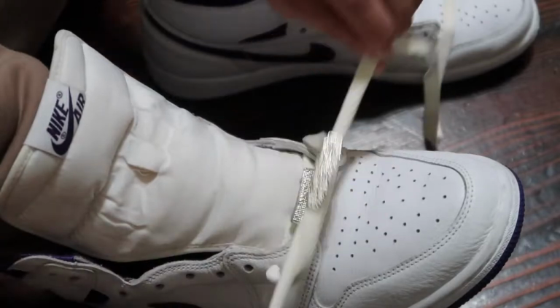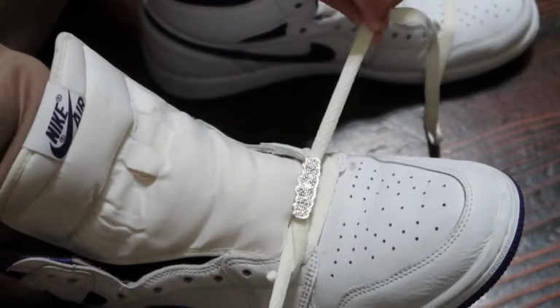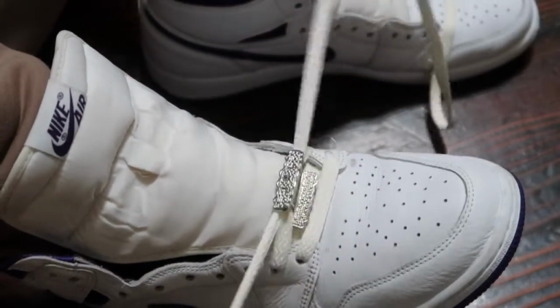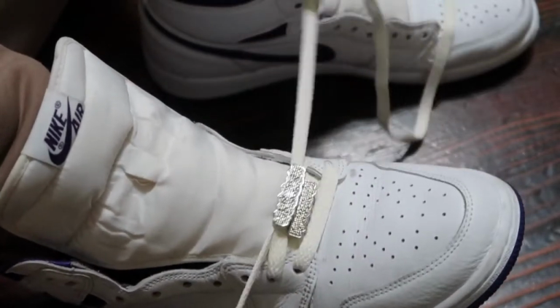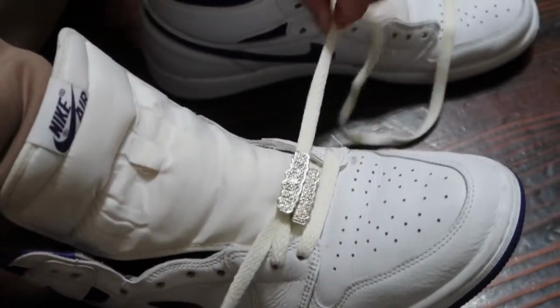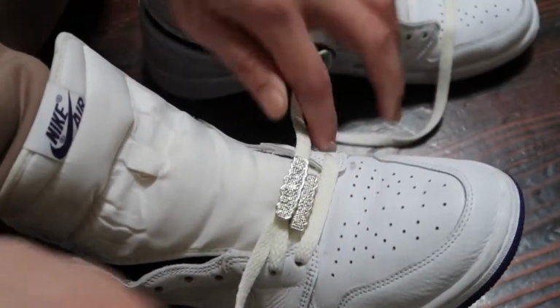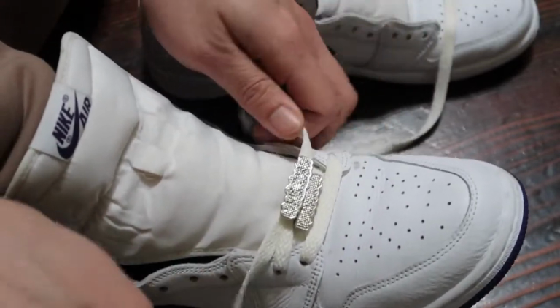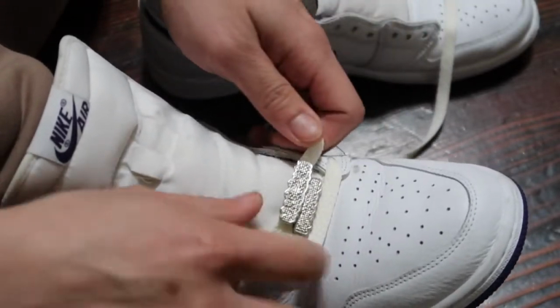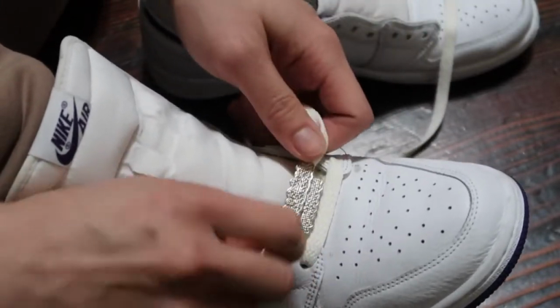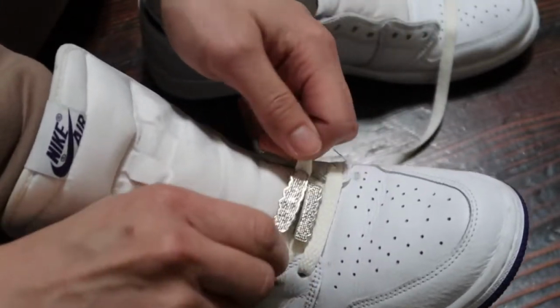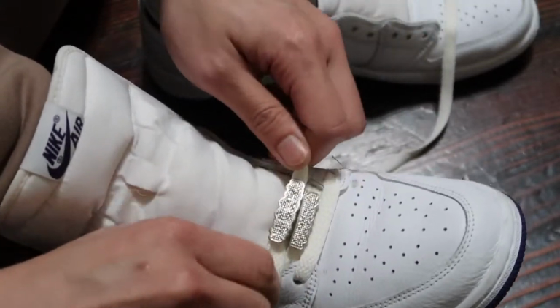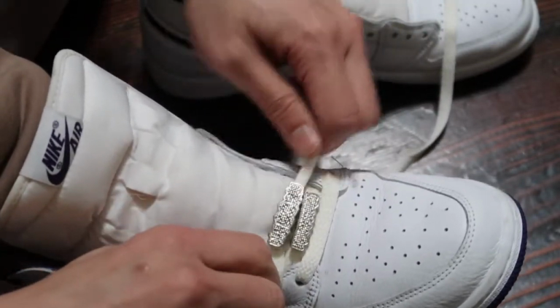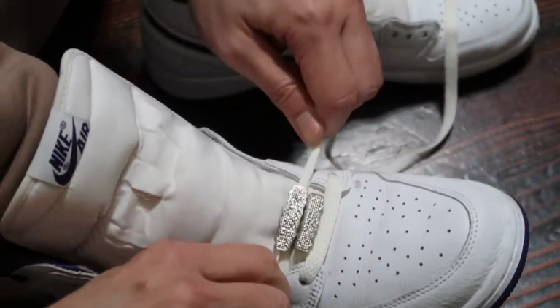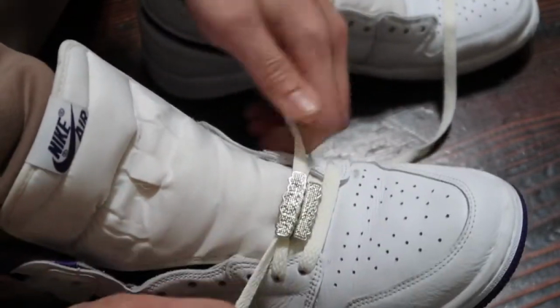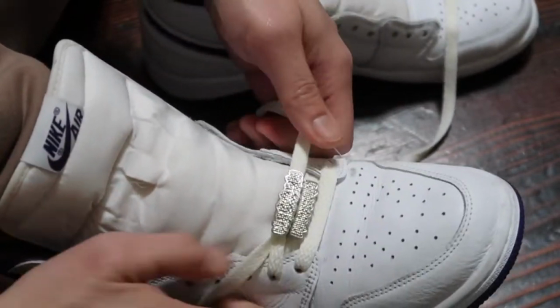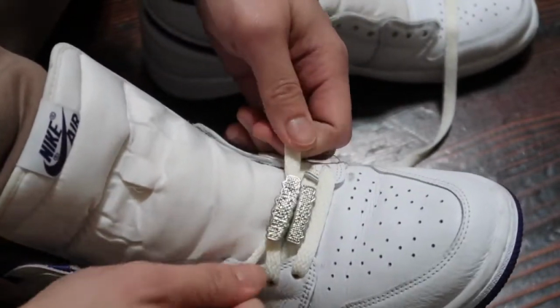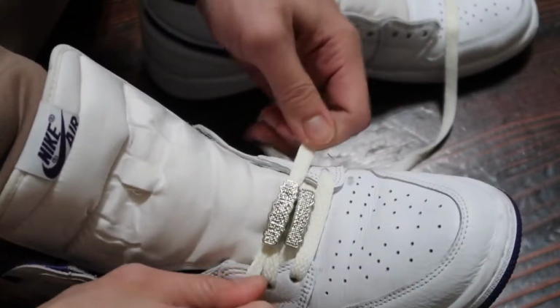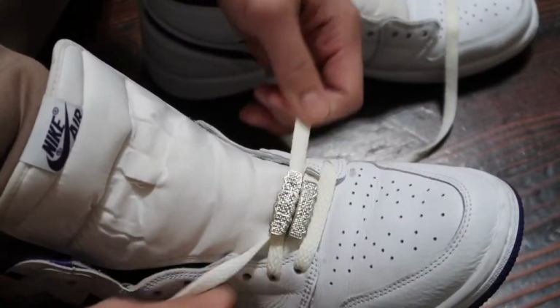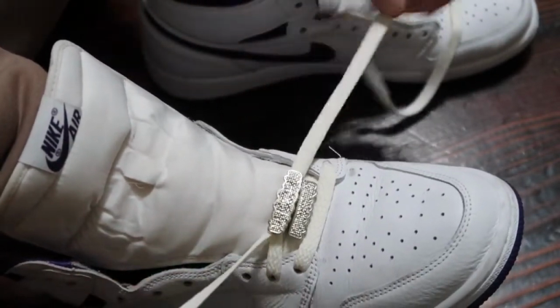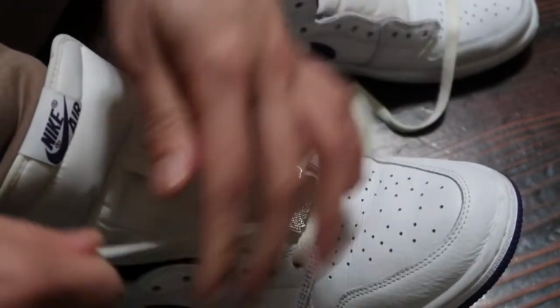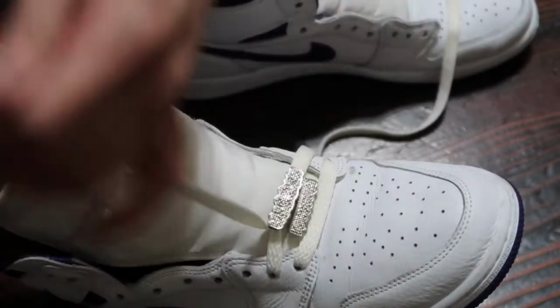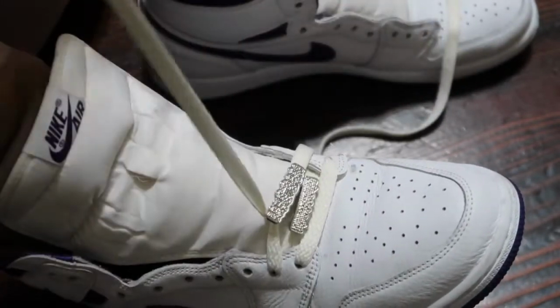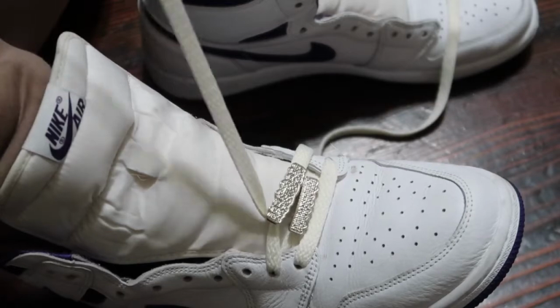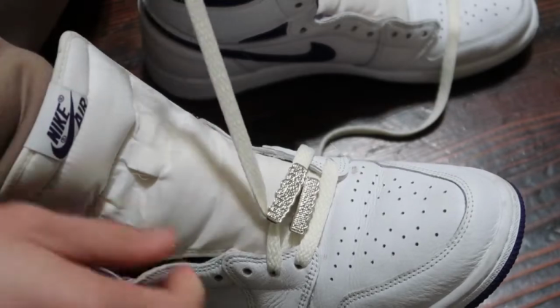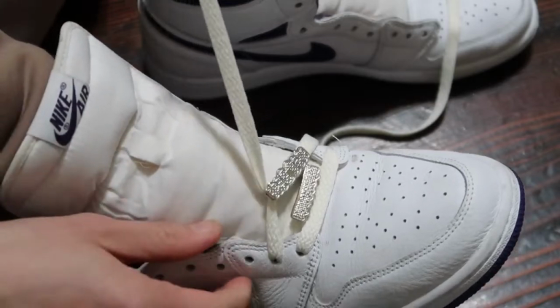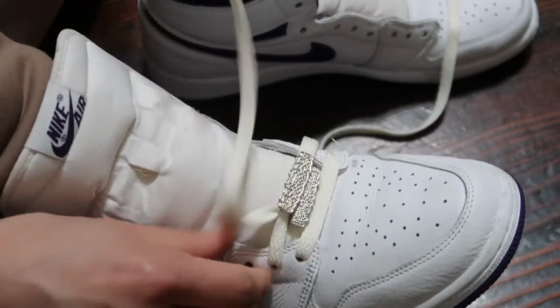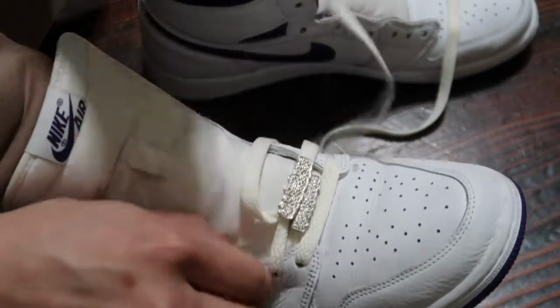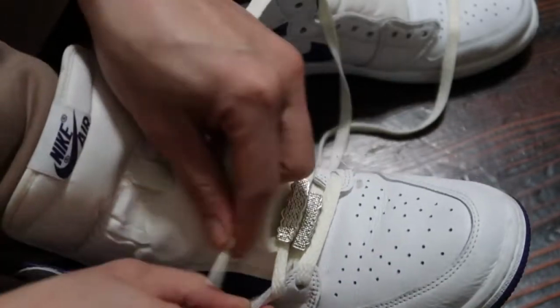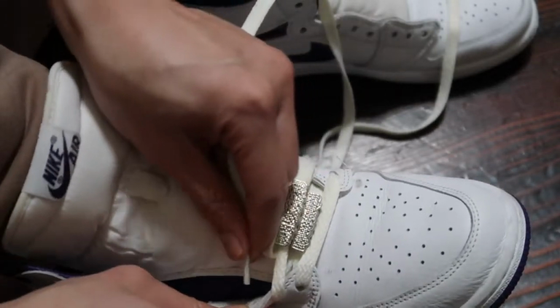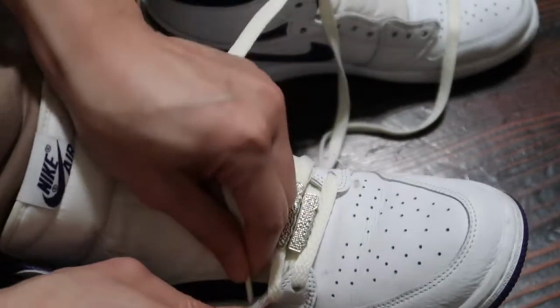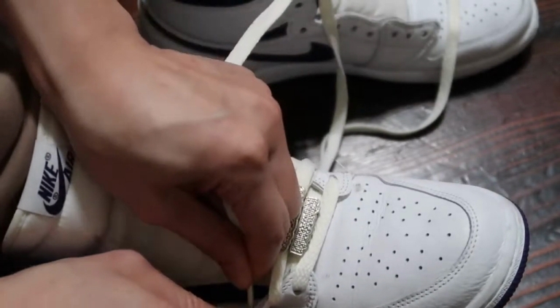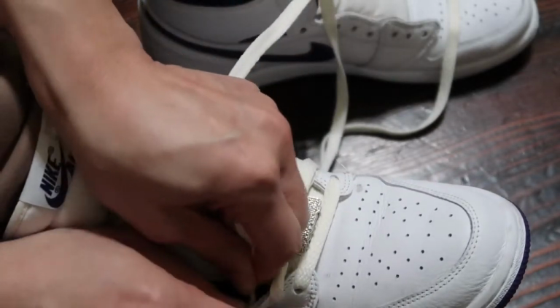And then the last part is input the third lace holes. And voila! I've performed rocket science.